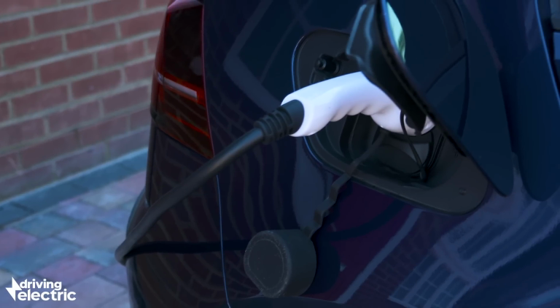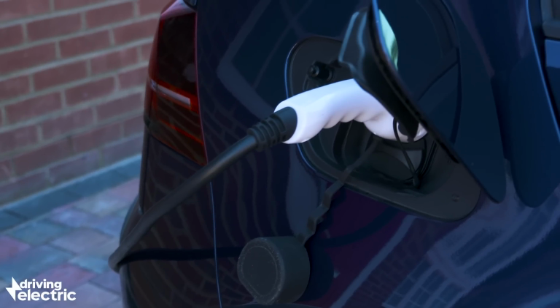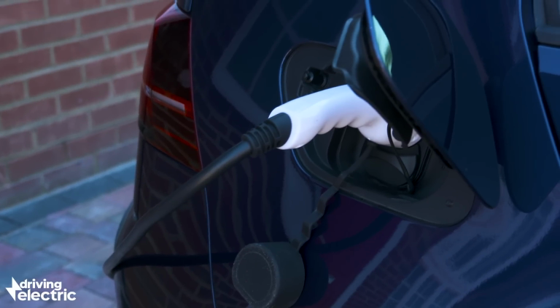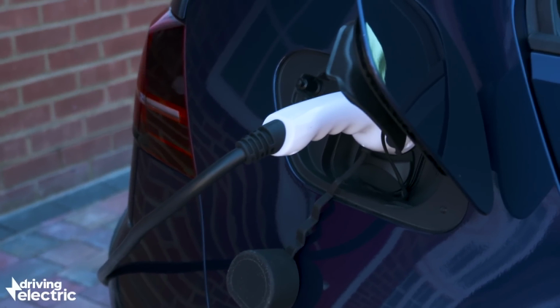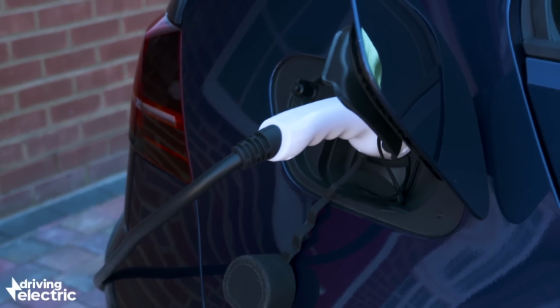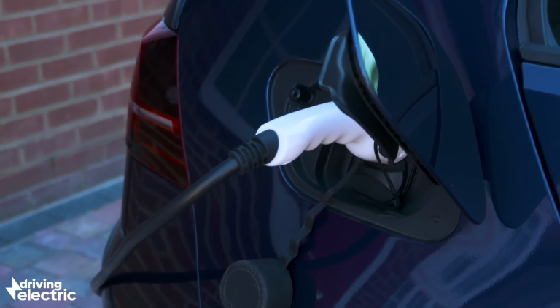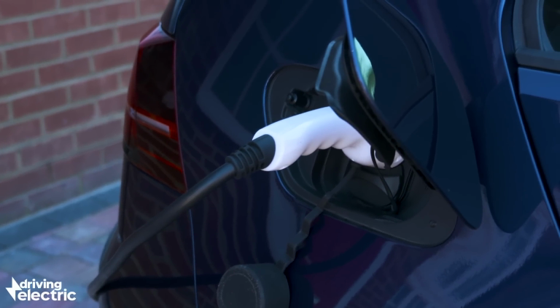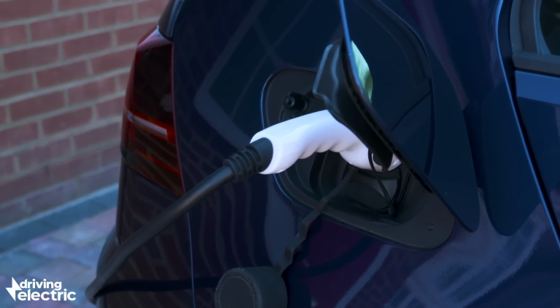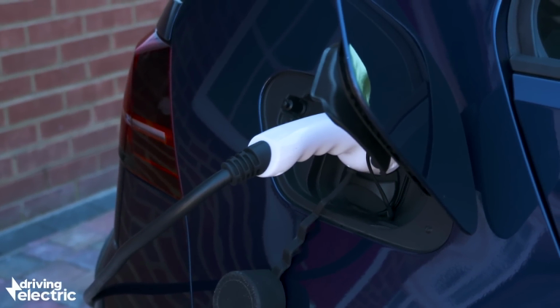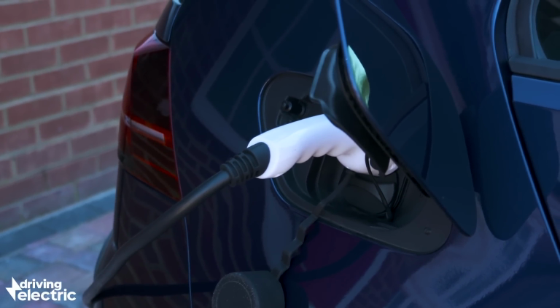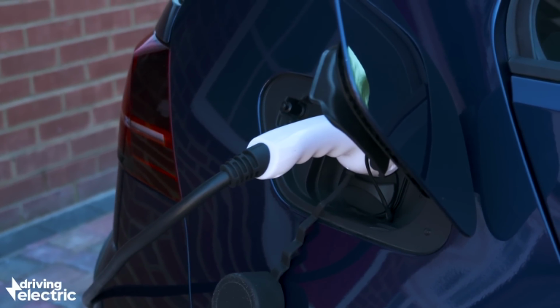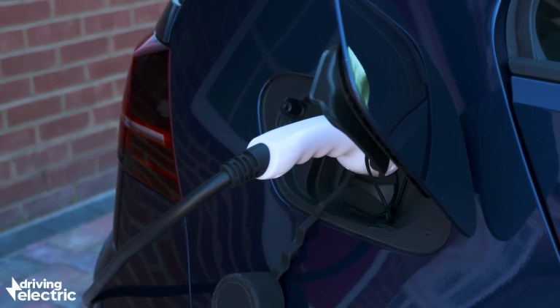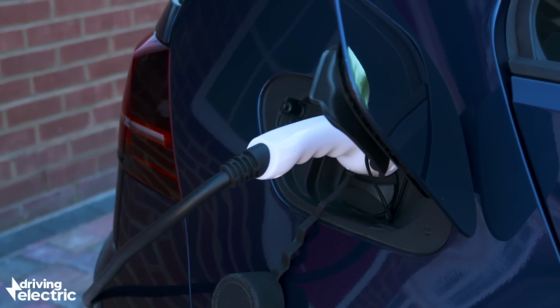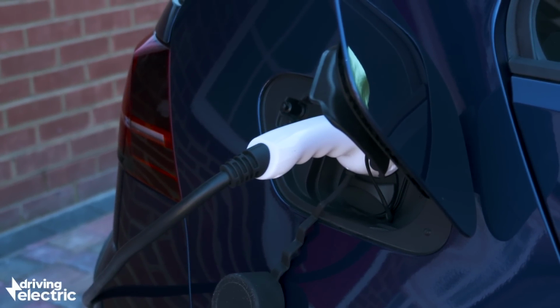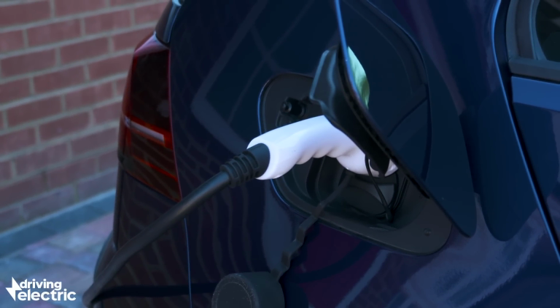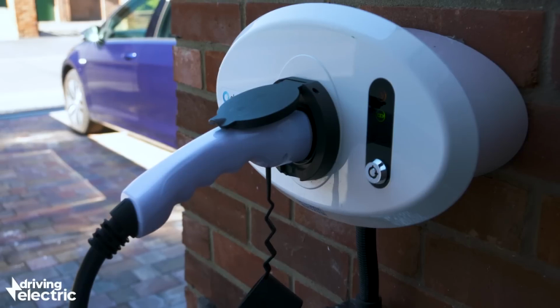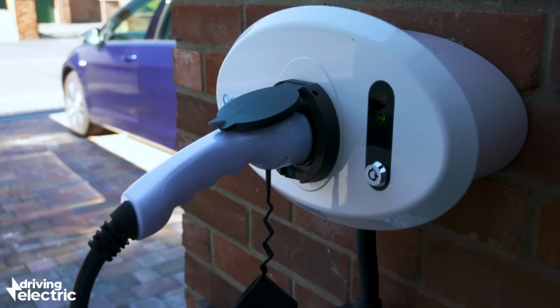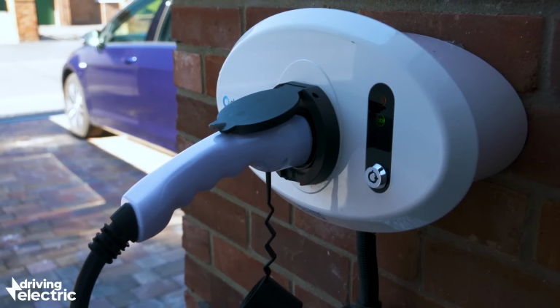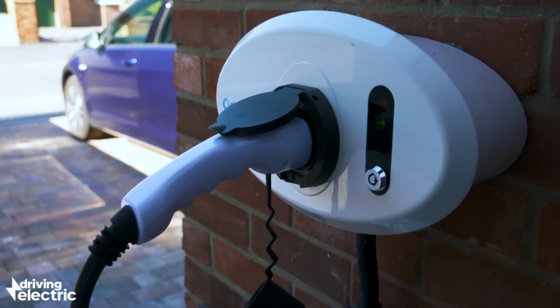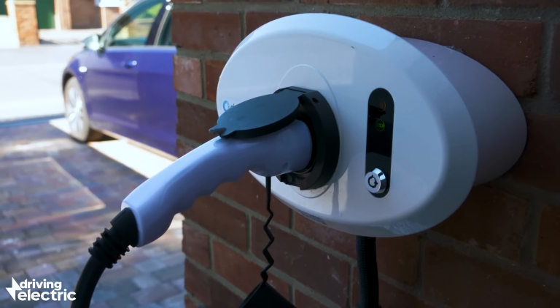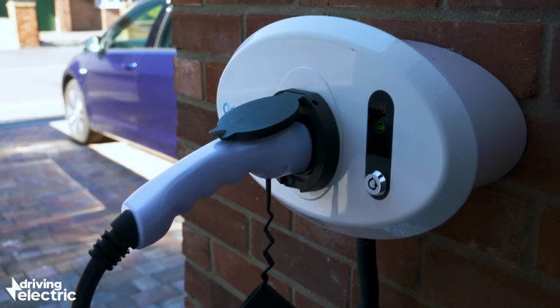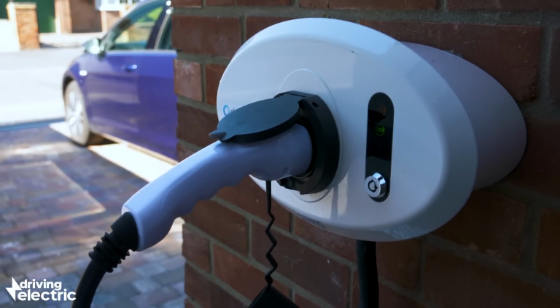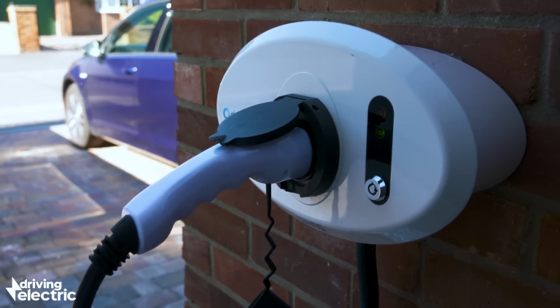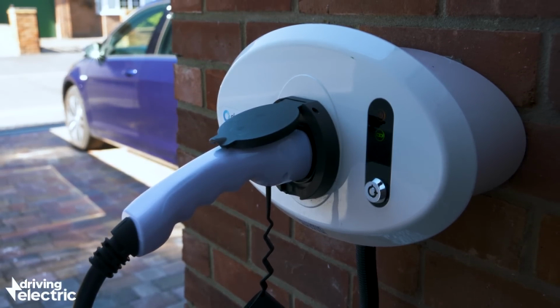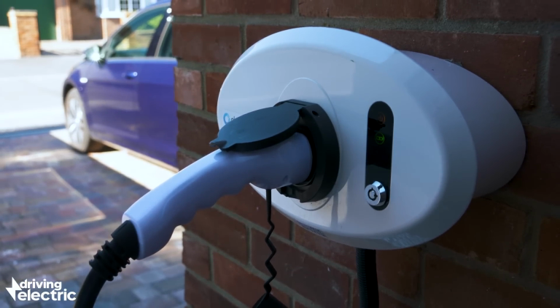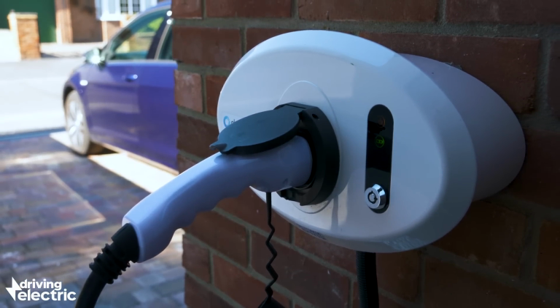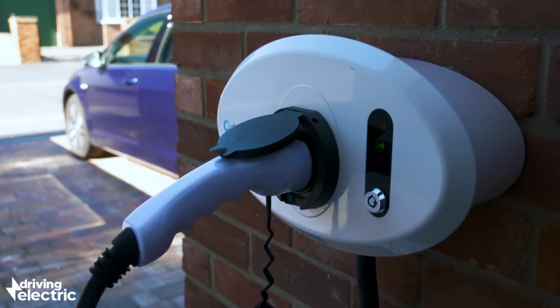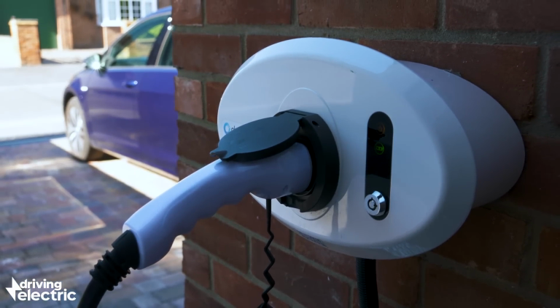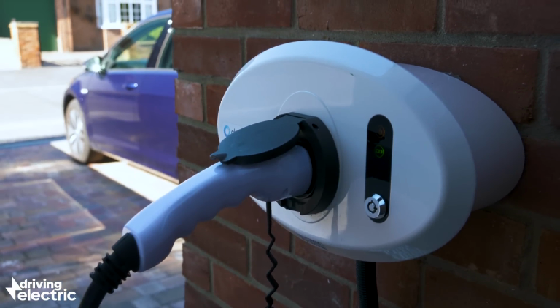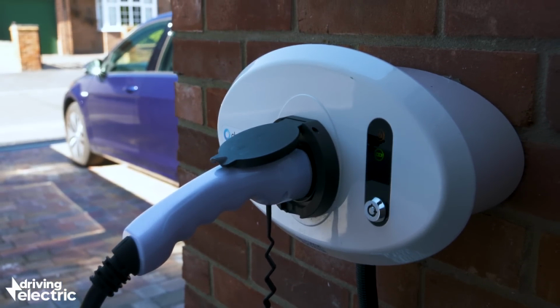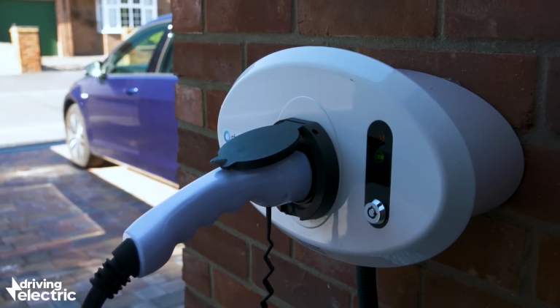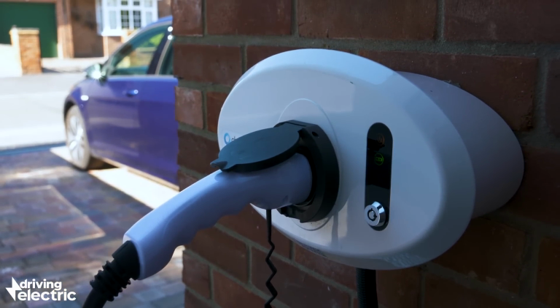Do check out our video on all the different charges available as well. And for more electric car advice and reviews, go to DrivingElectric.com.